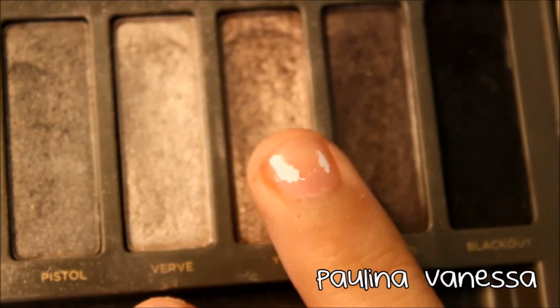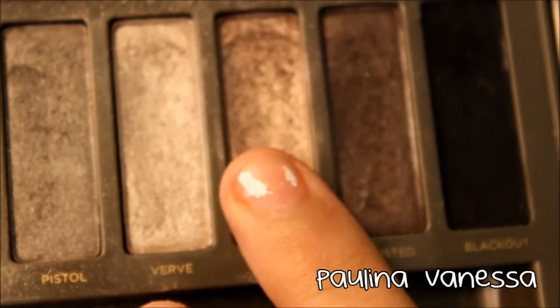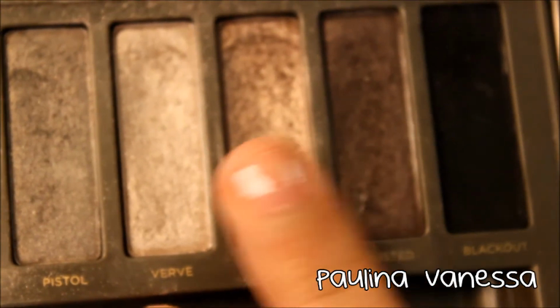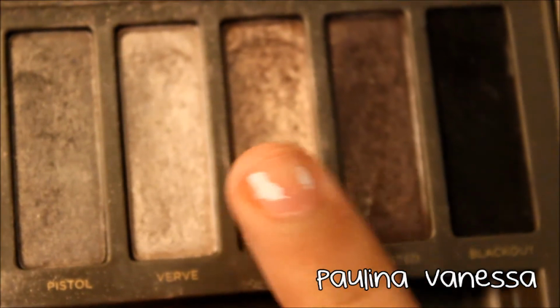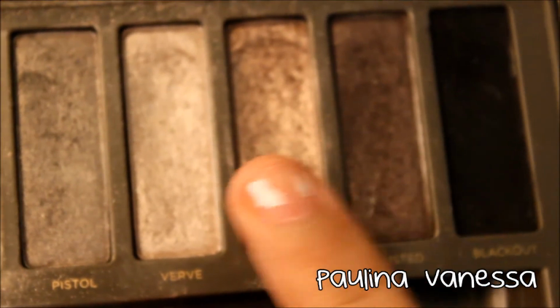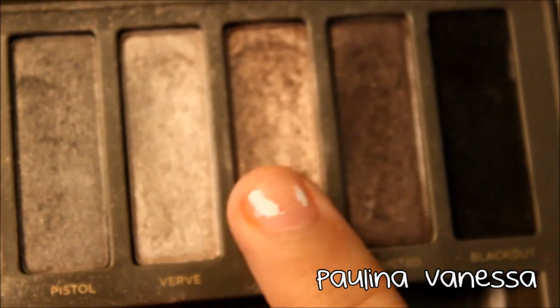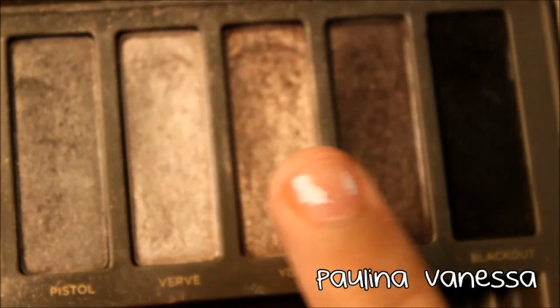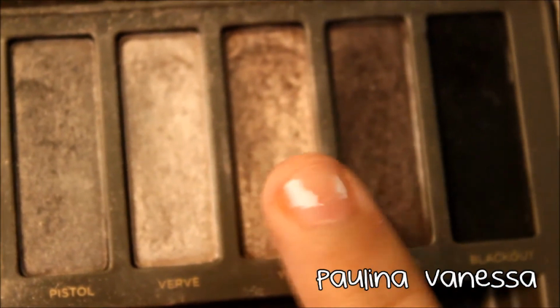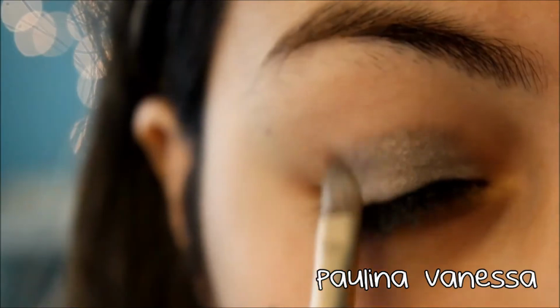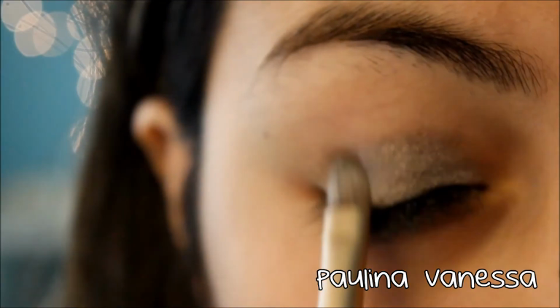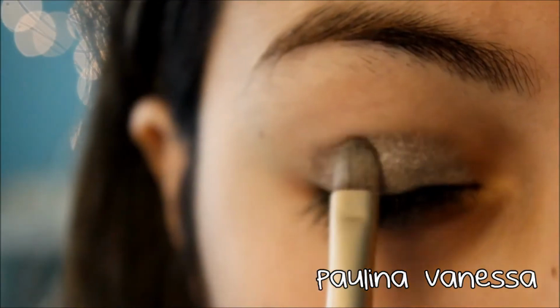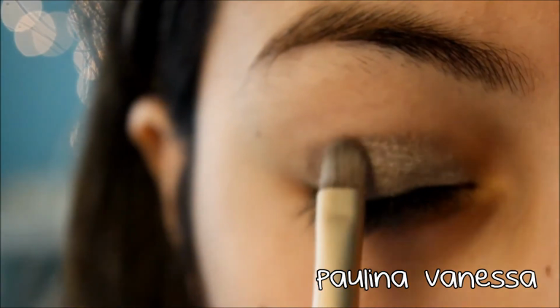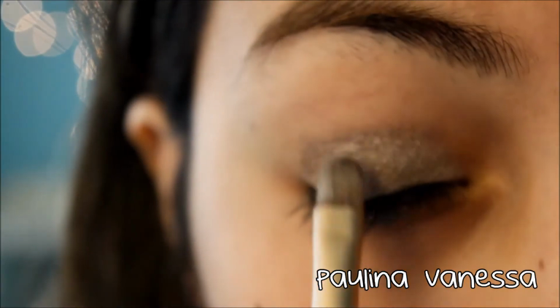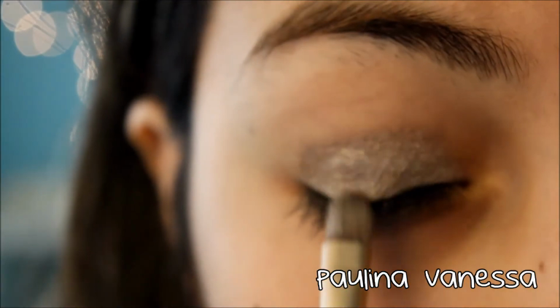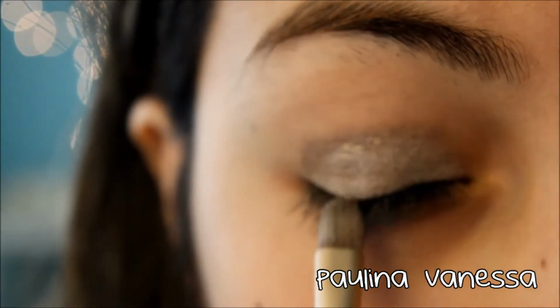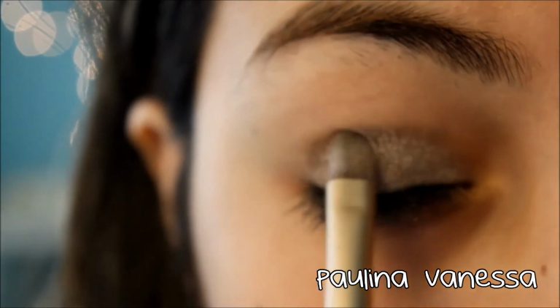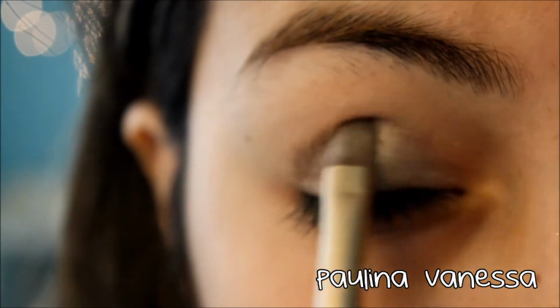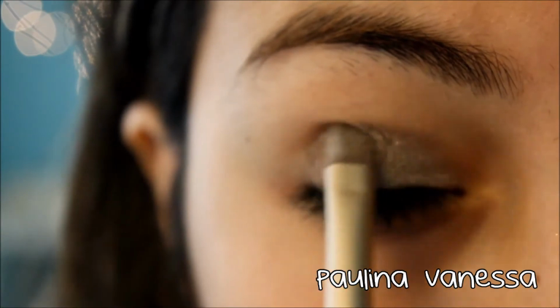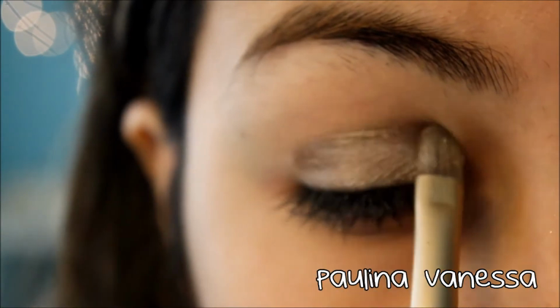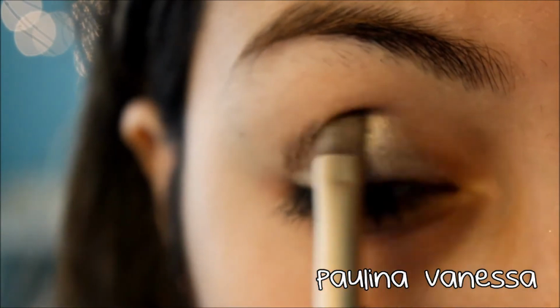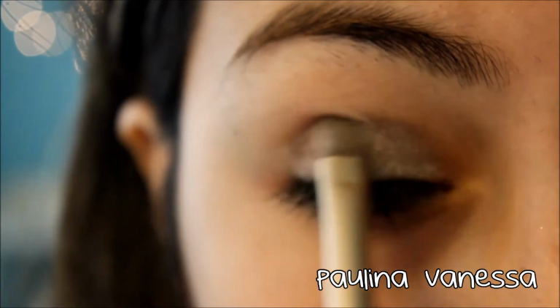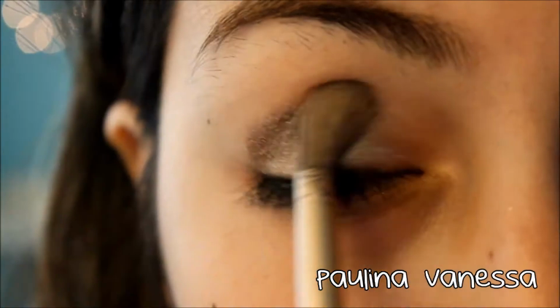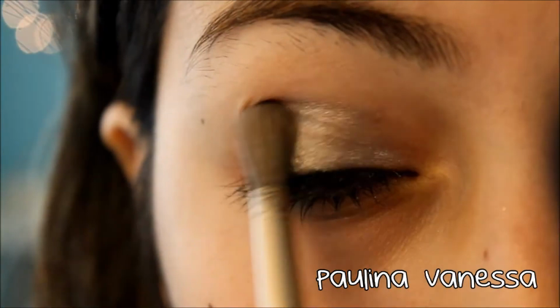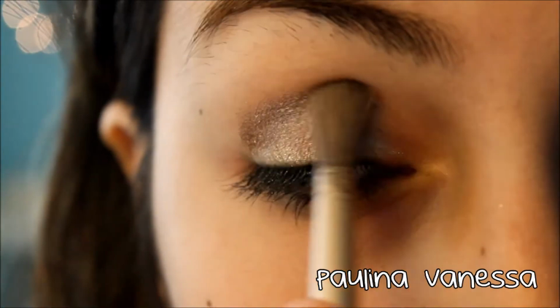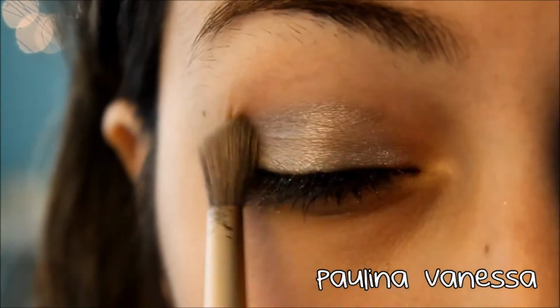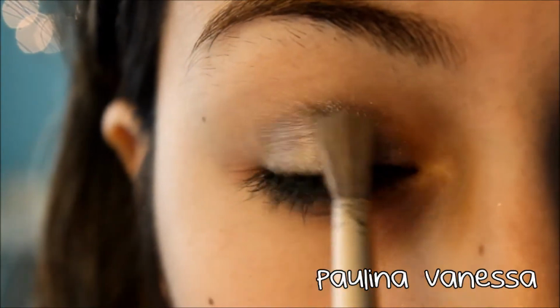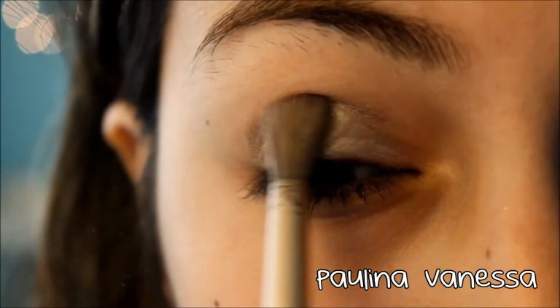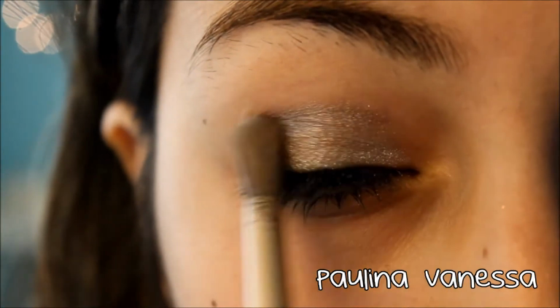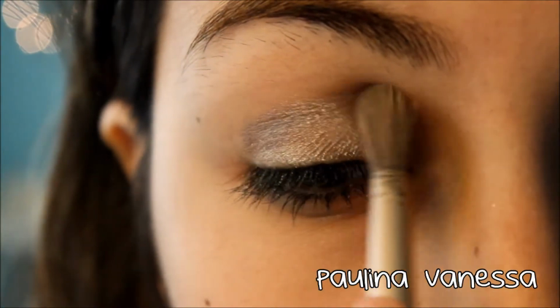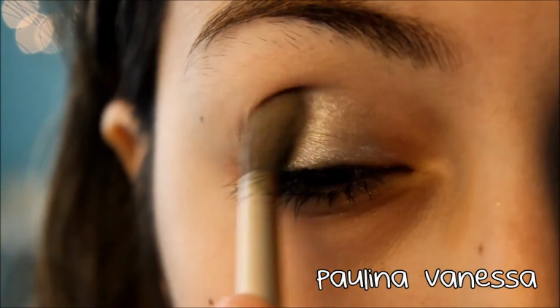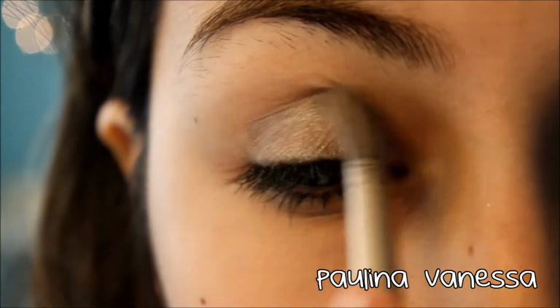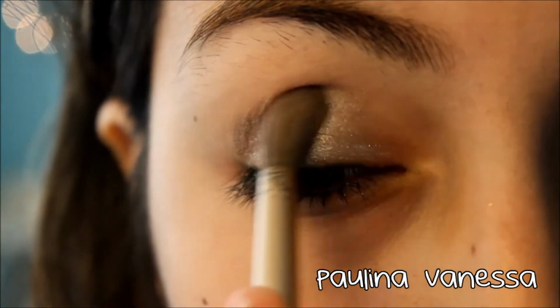Next taking YDK, I'm going to be putting that on about half of my lid and rubbing it into my crease.